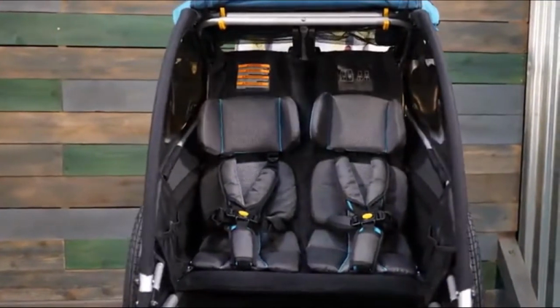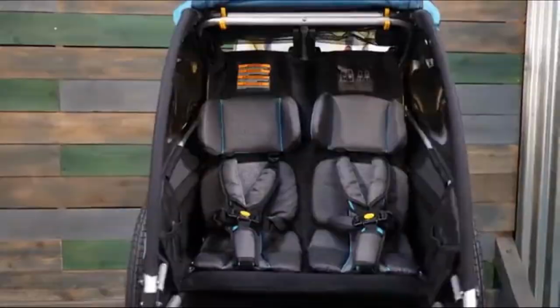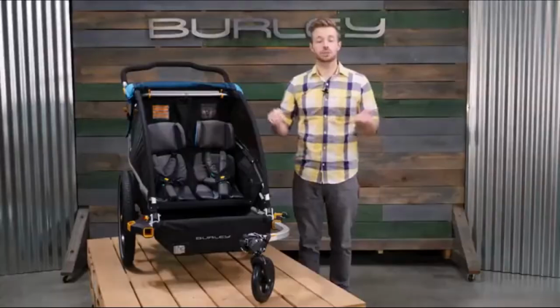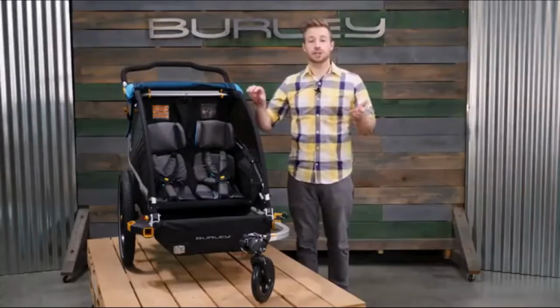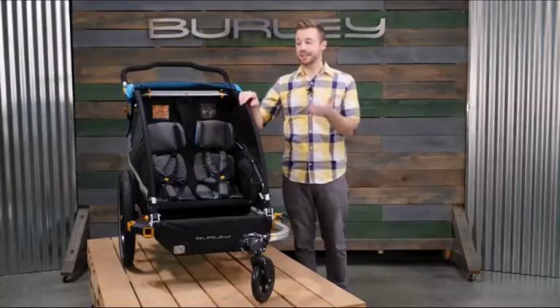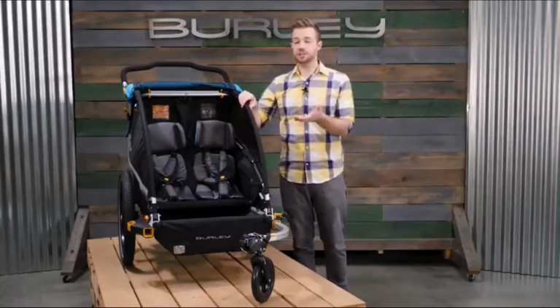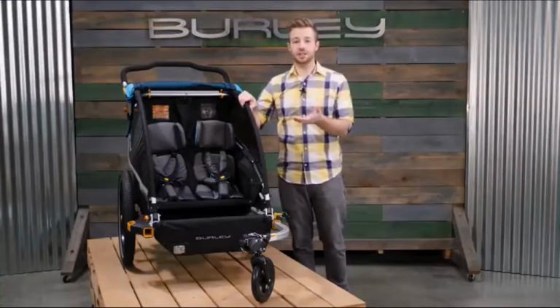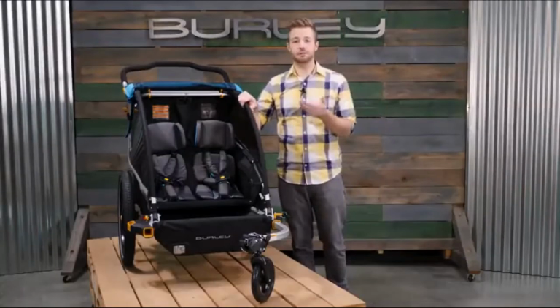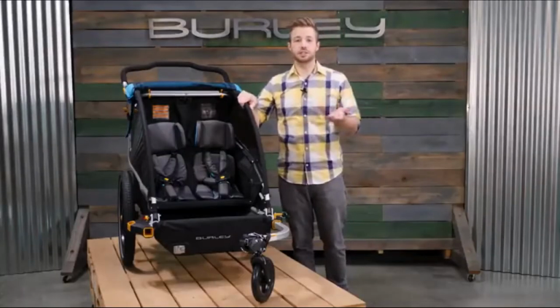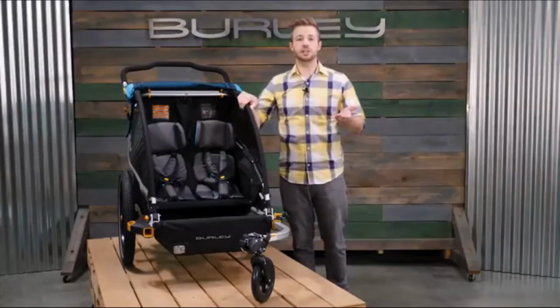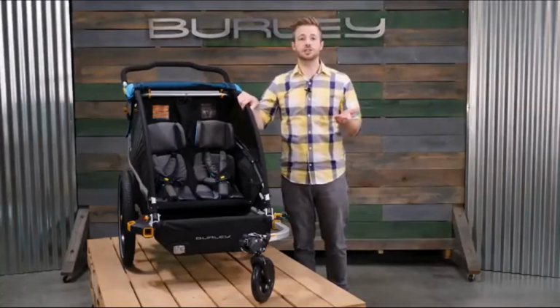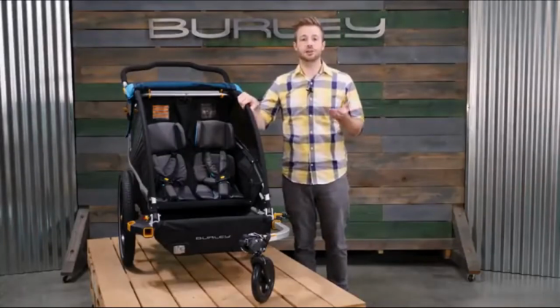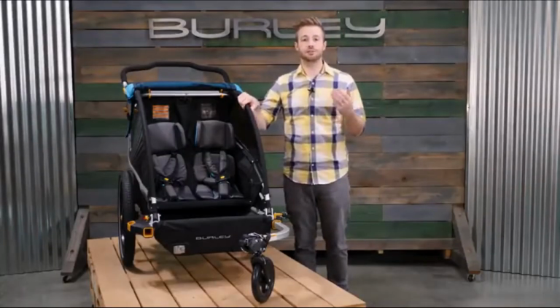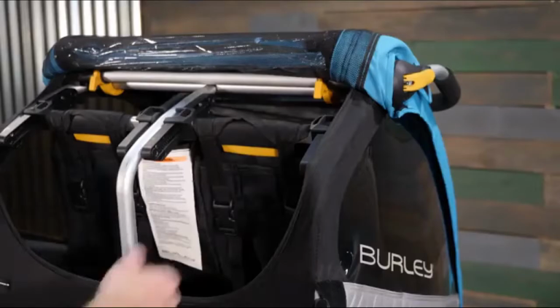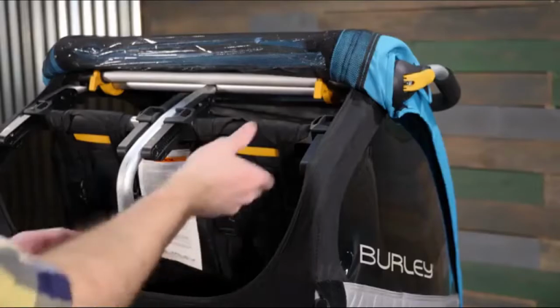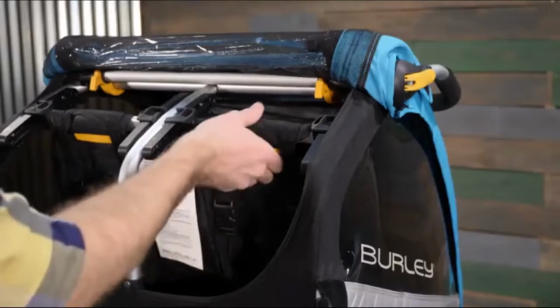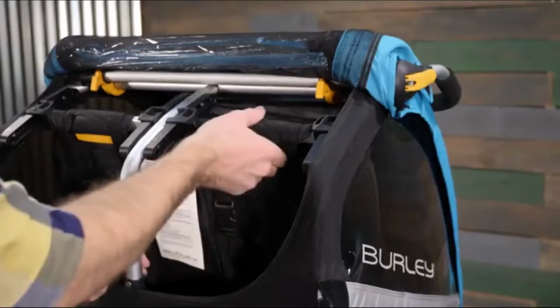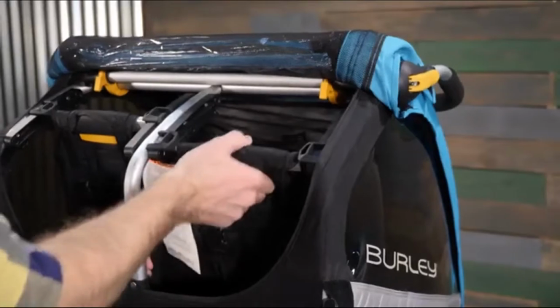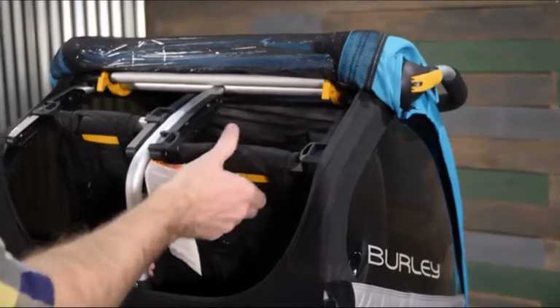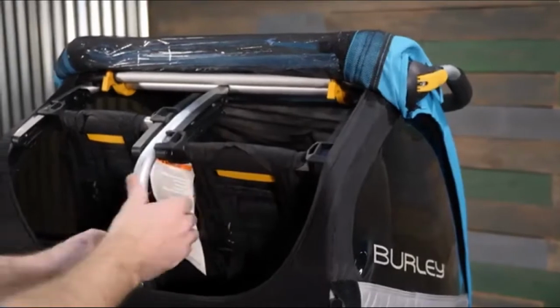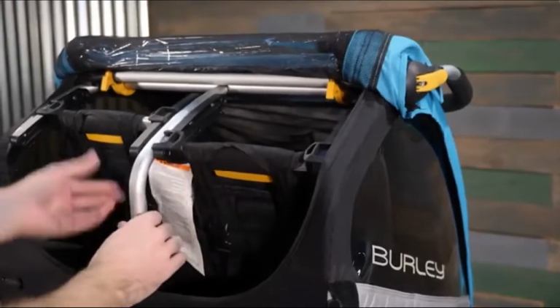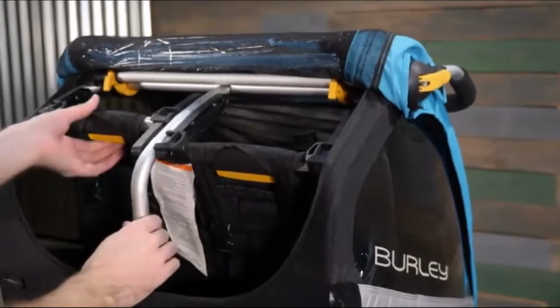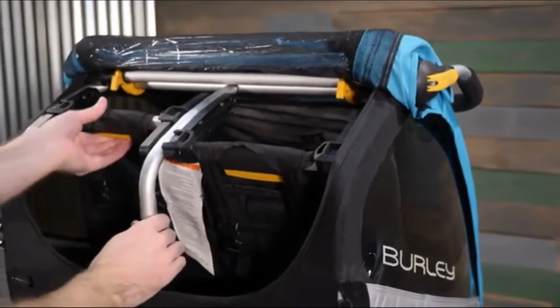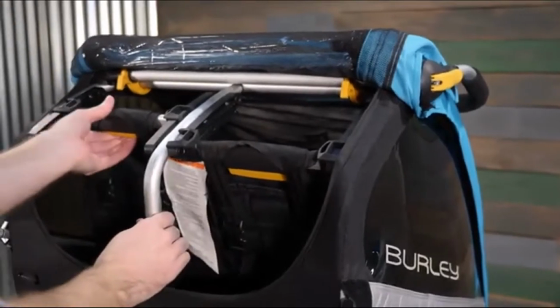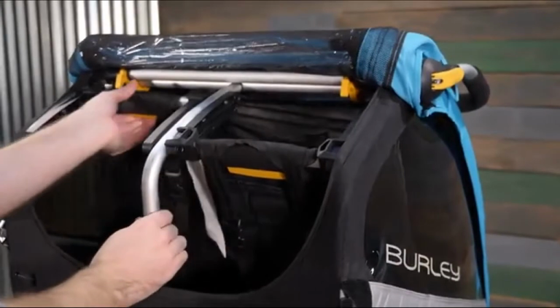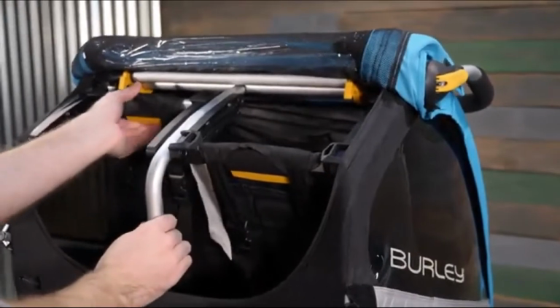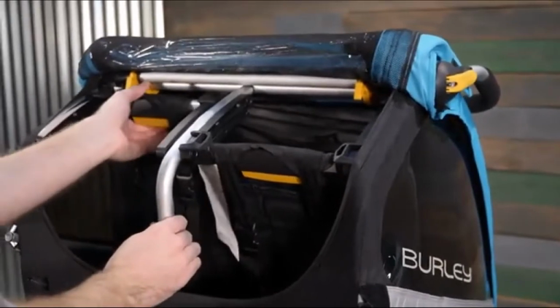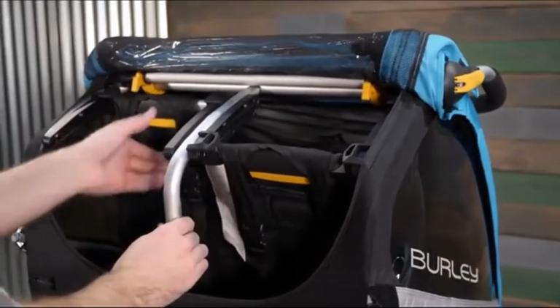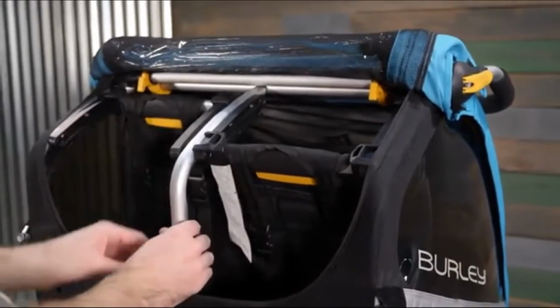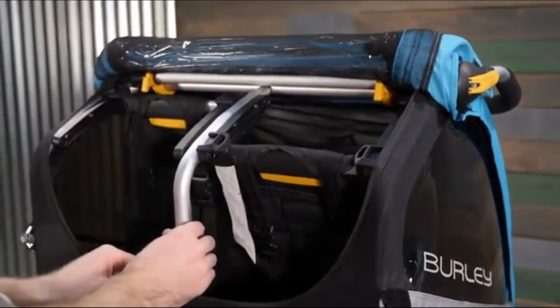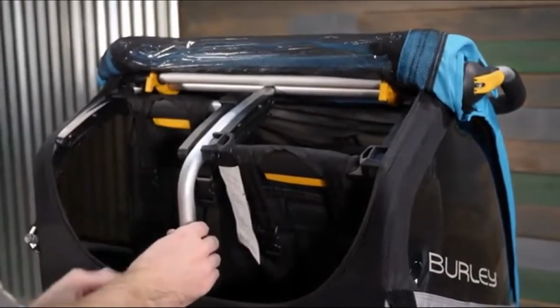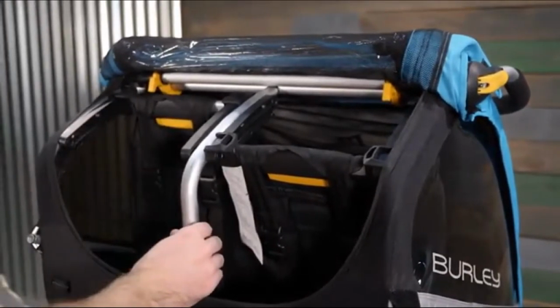To adjust each seat, reach into the interior from the rear and press the yellow button on either side and slide into one of three positions.